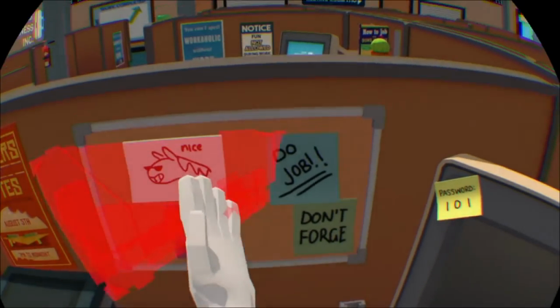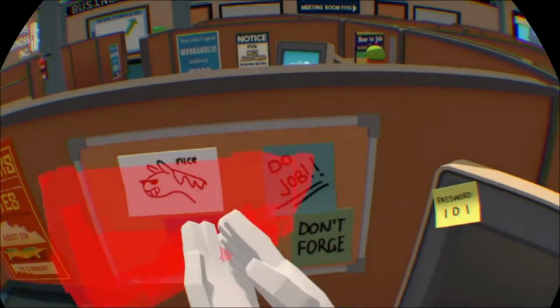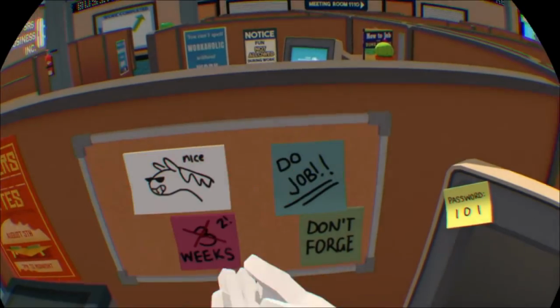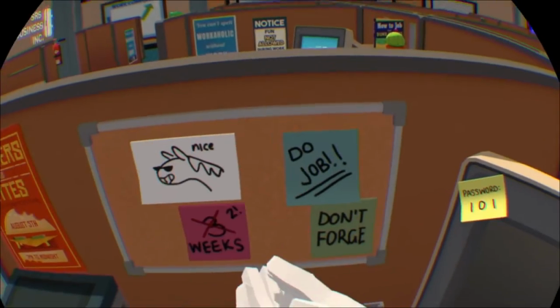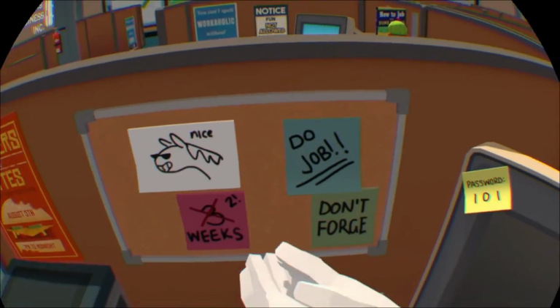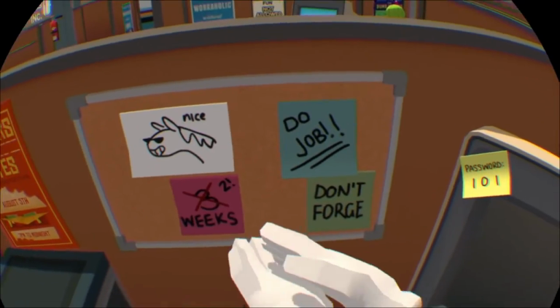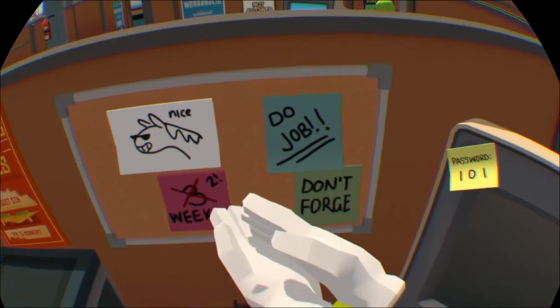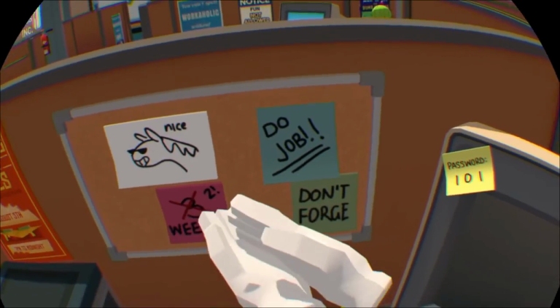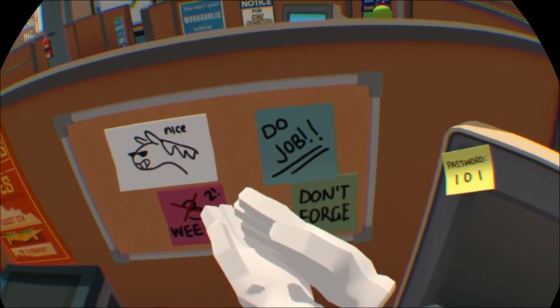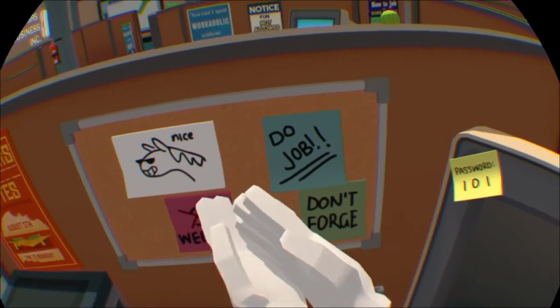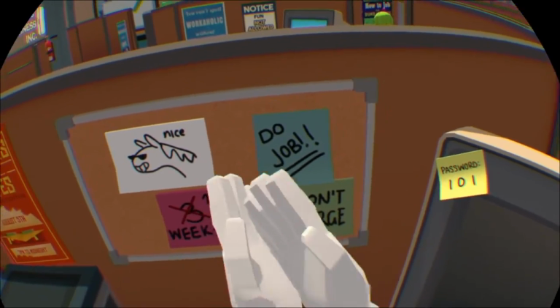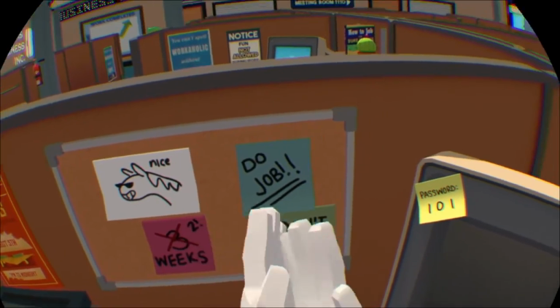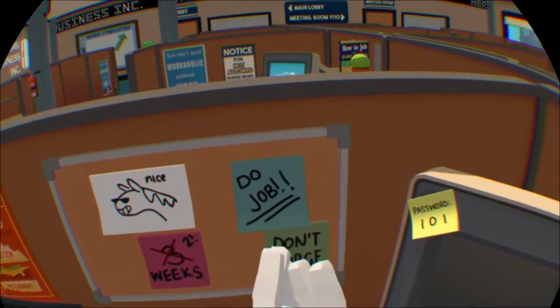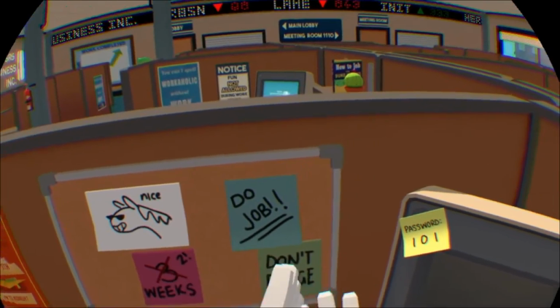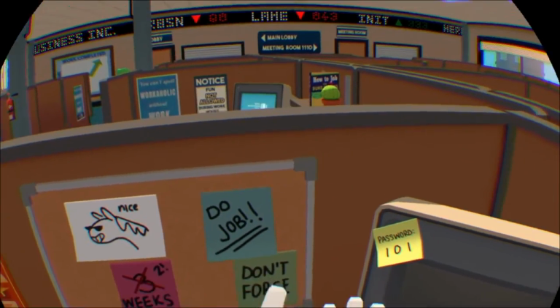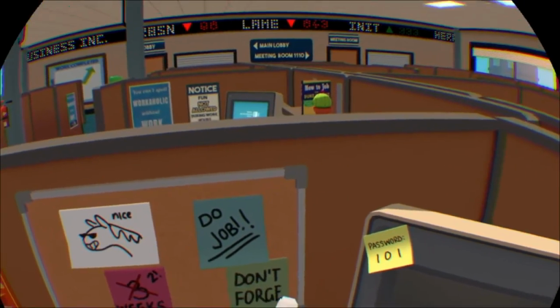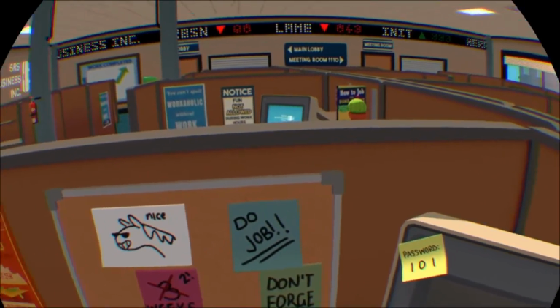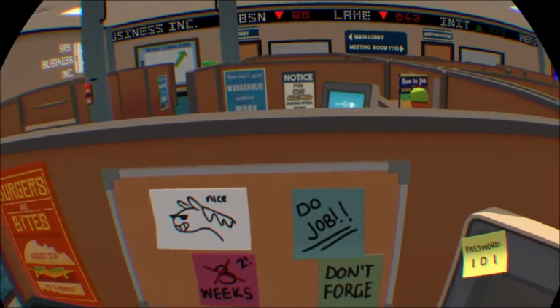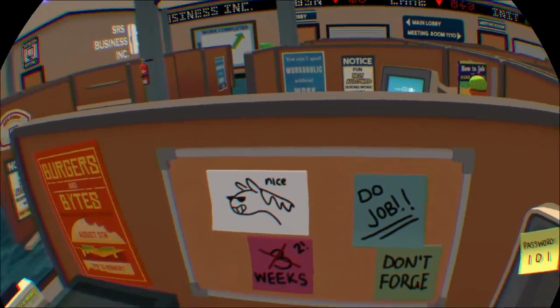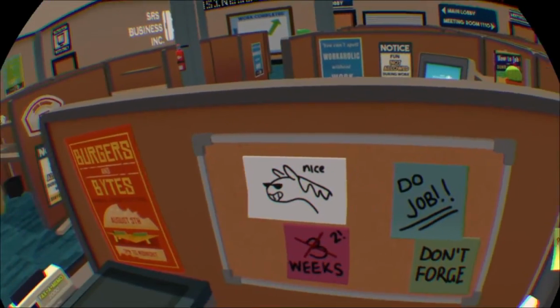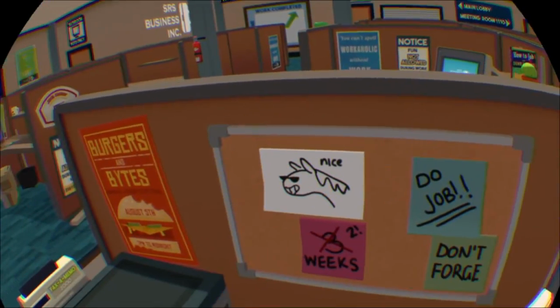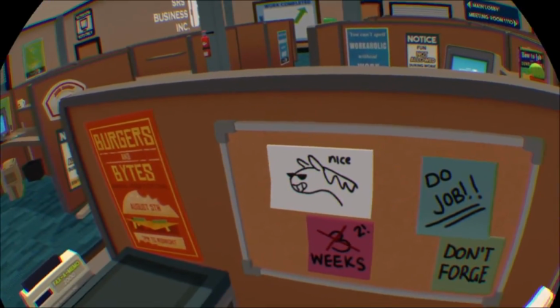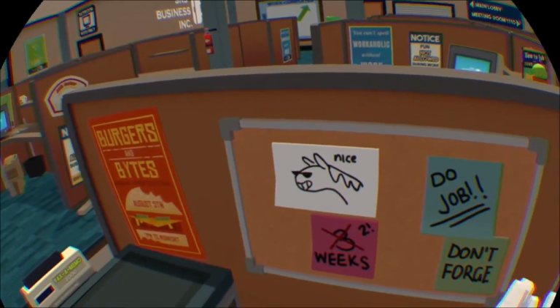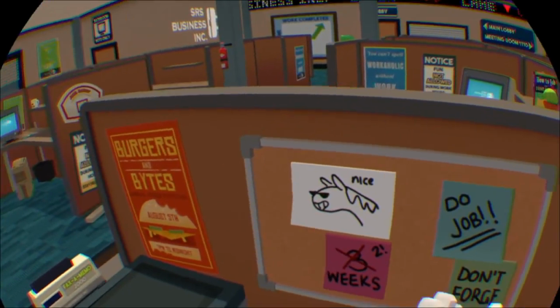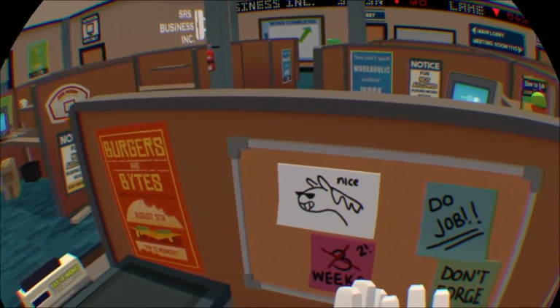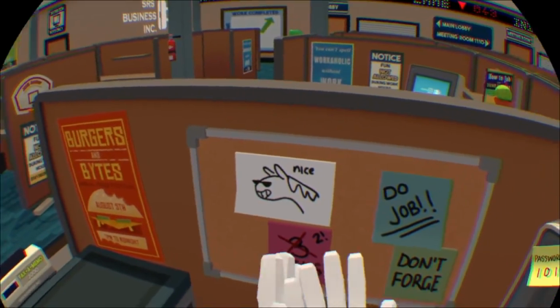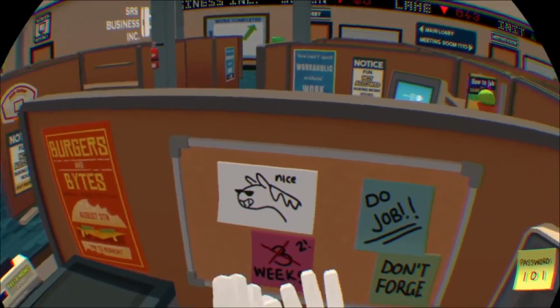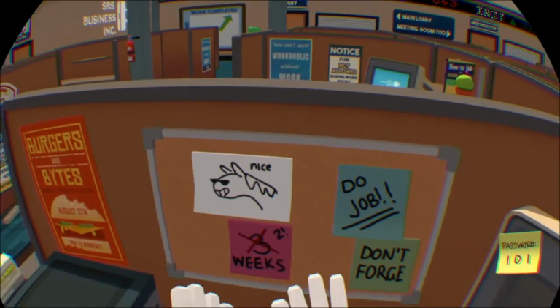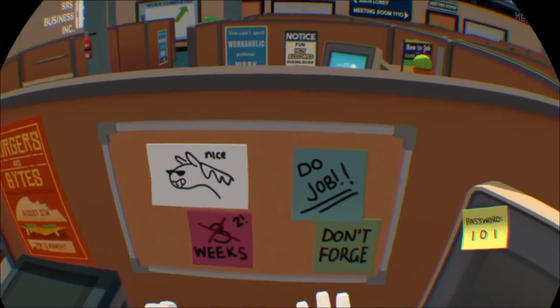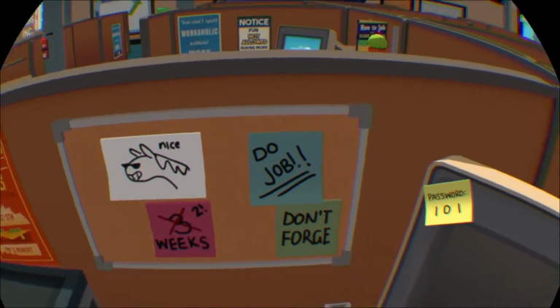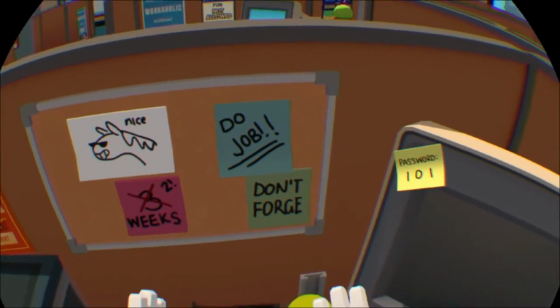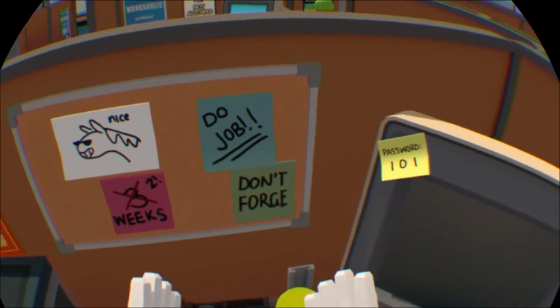Hello Human, welcome to an accurate simulation of Office Worker.